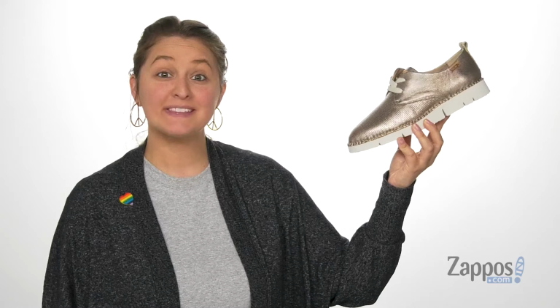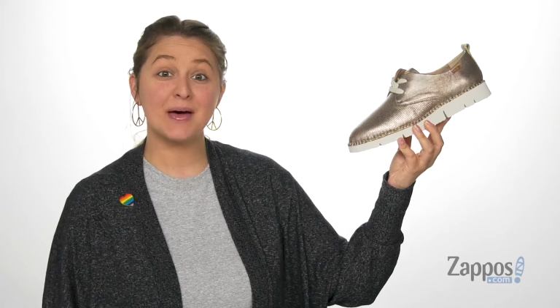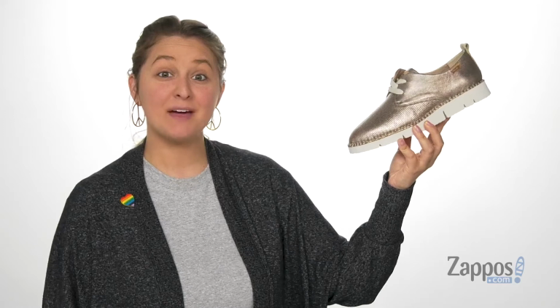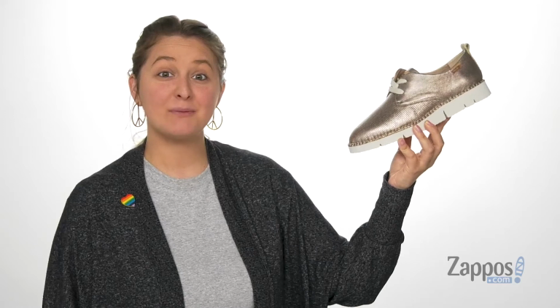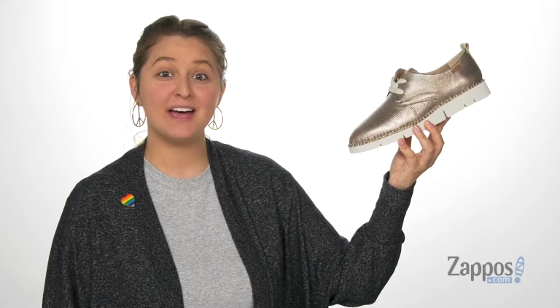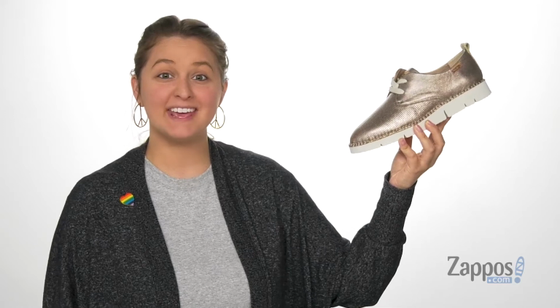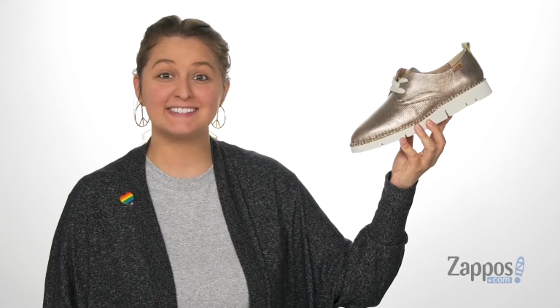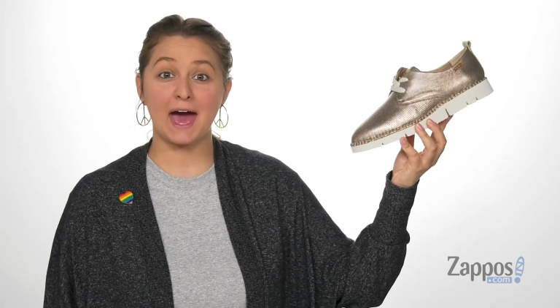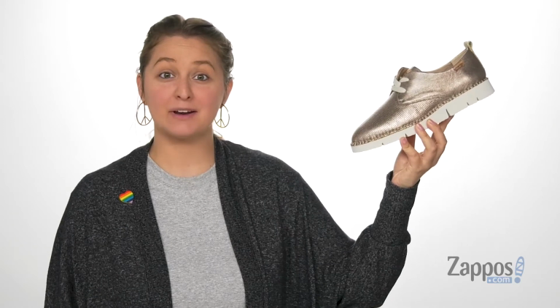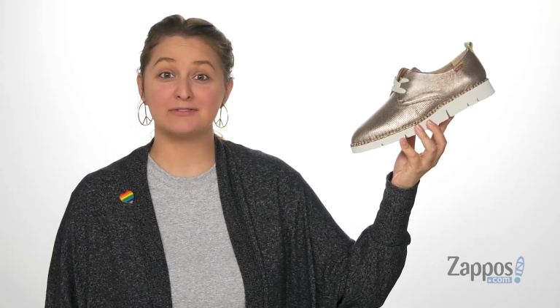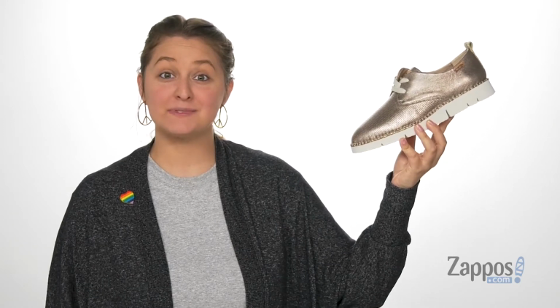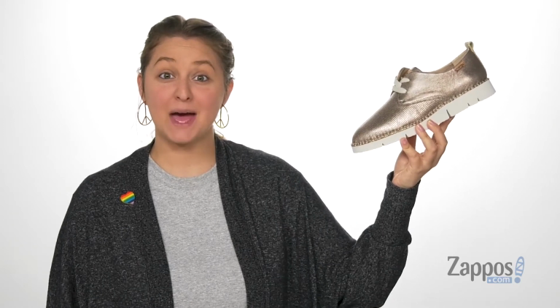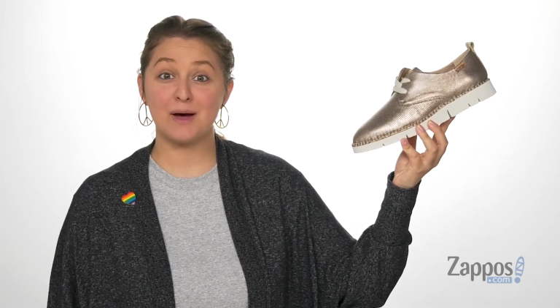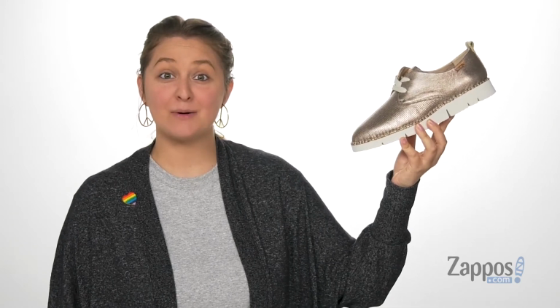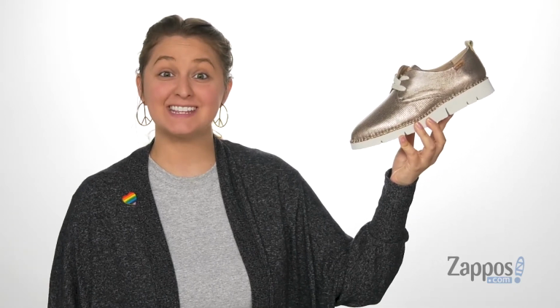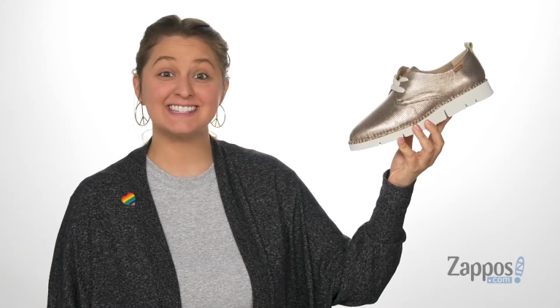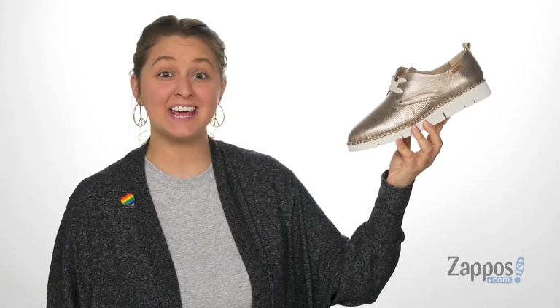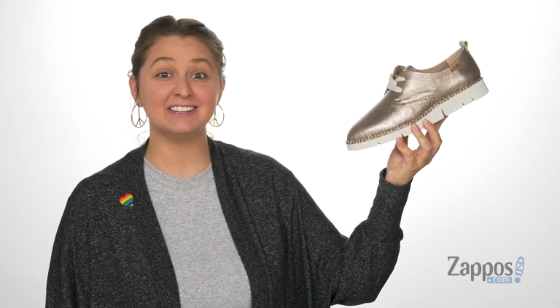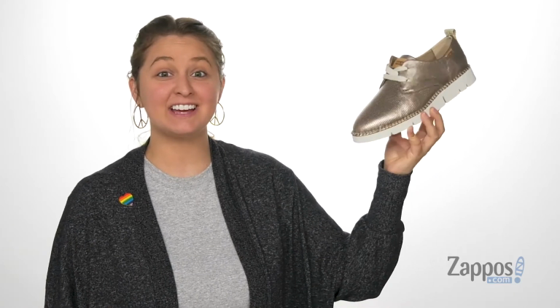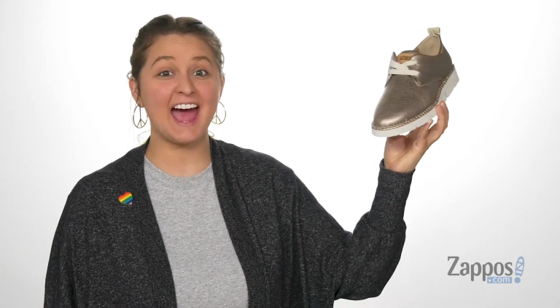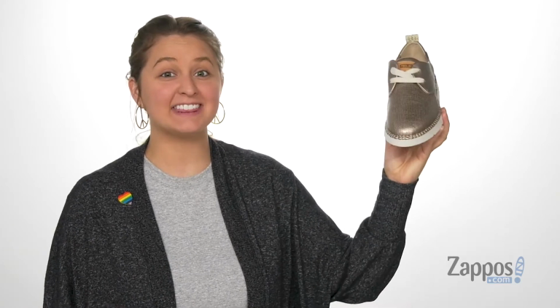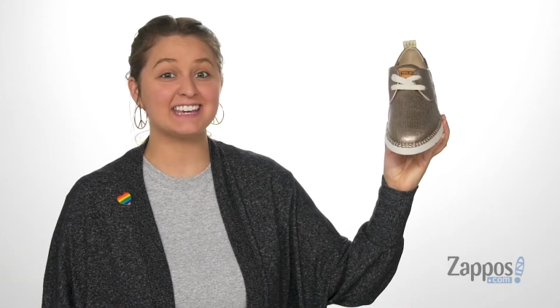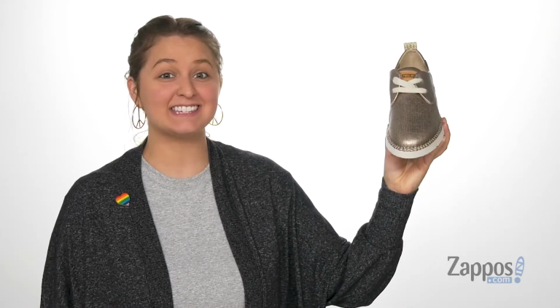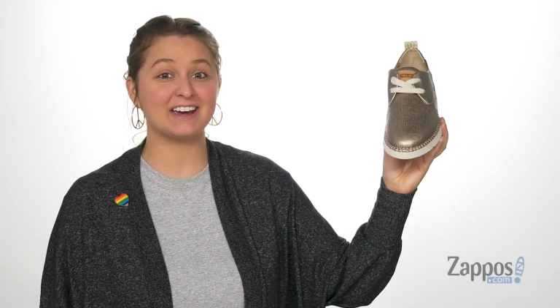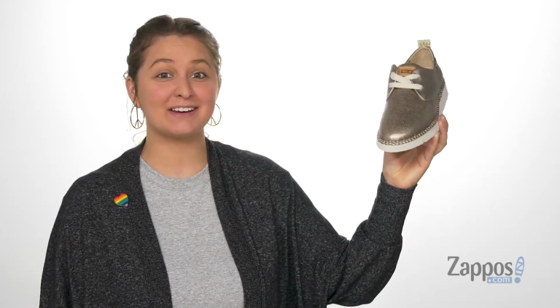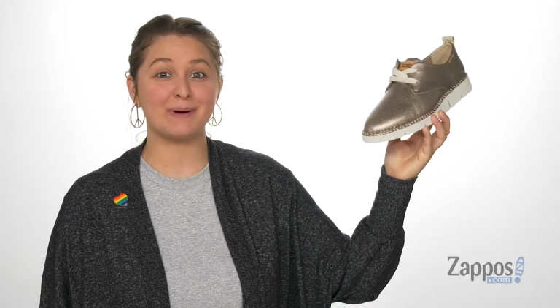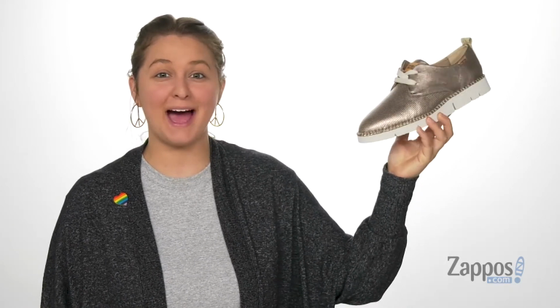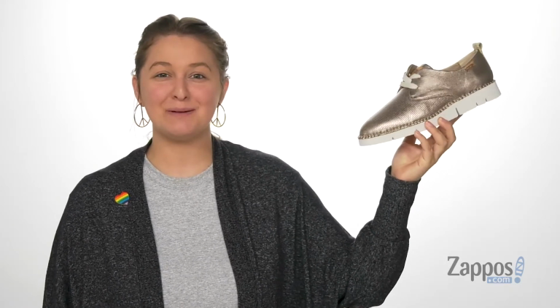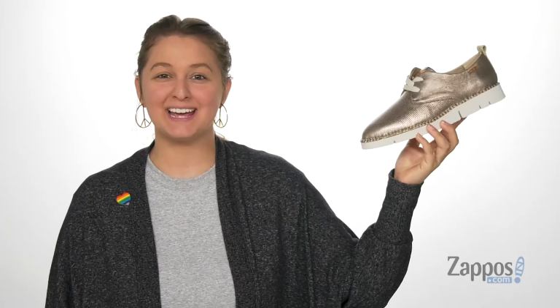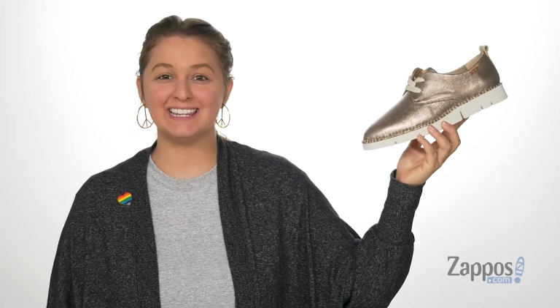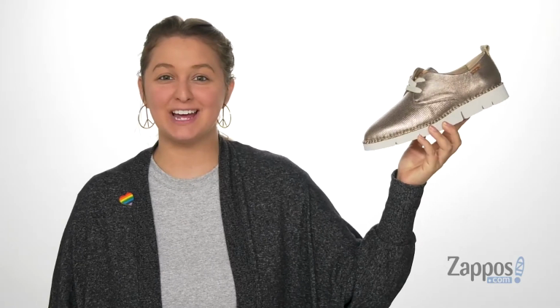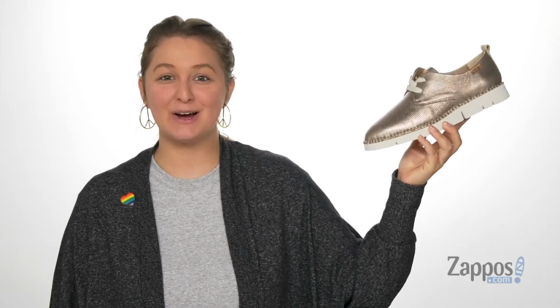What's up everyone, it's Katerina from Zappos and let's take a look at these sneakers by Piccolinos.